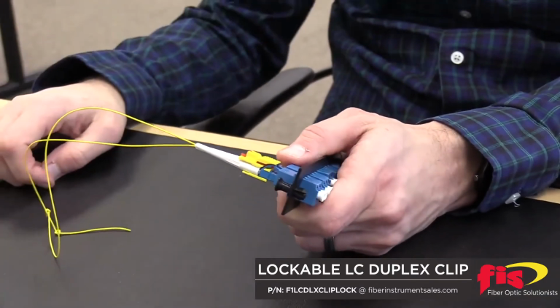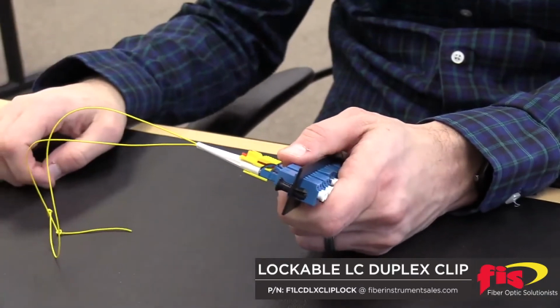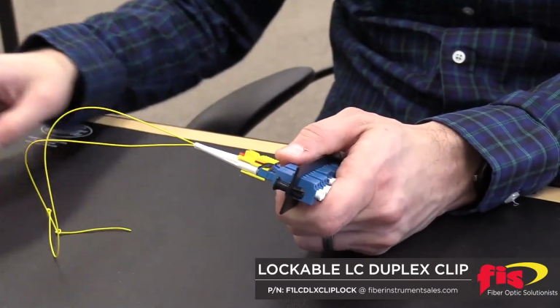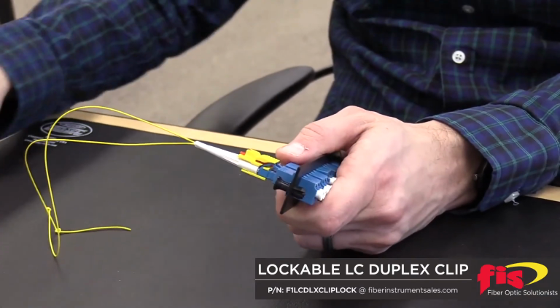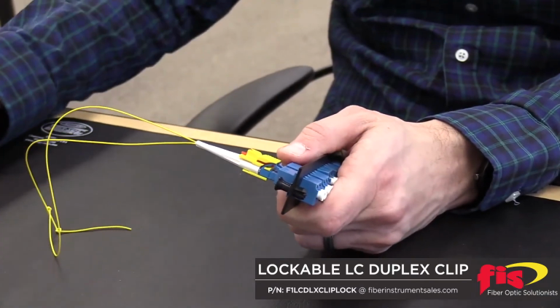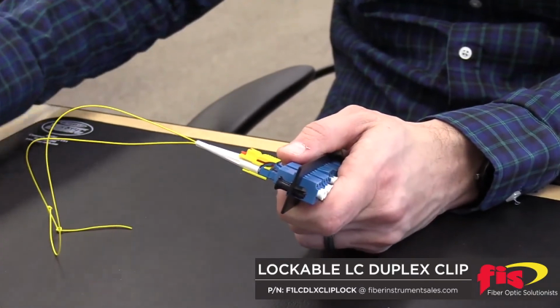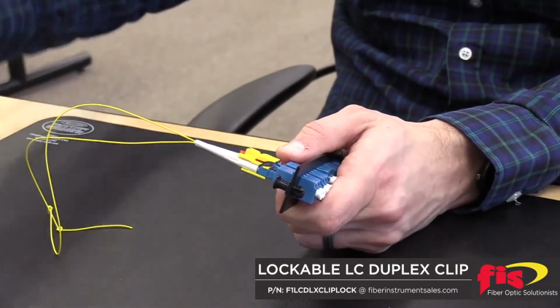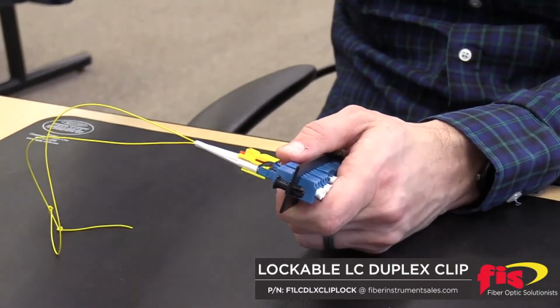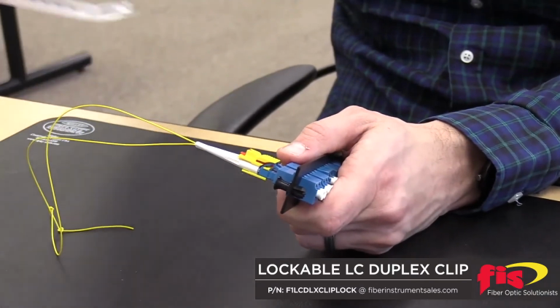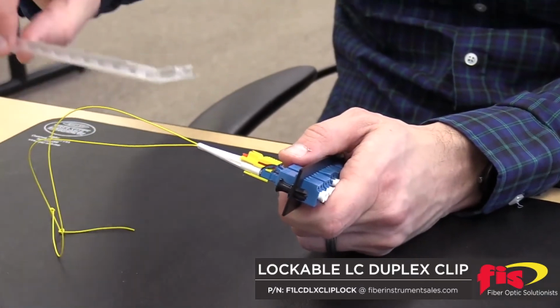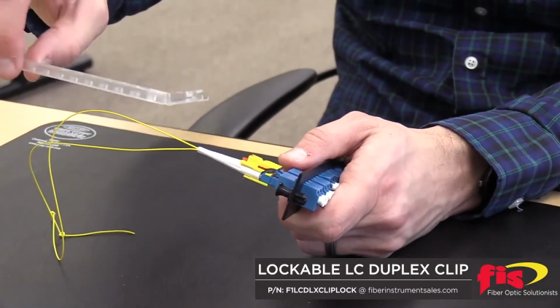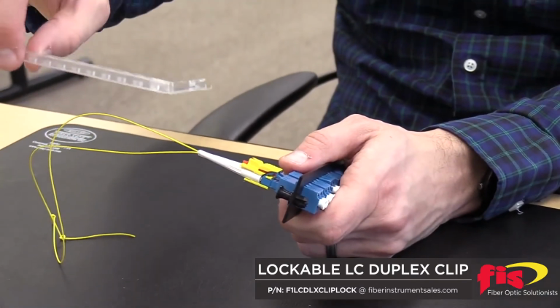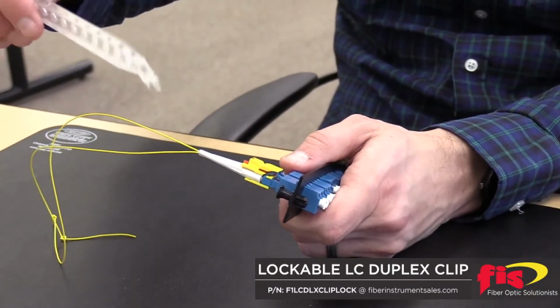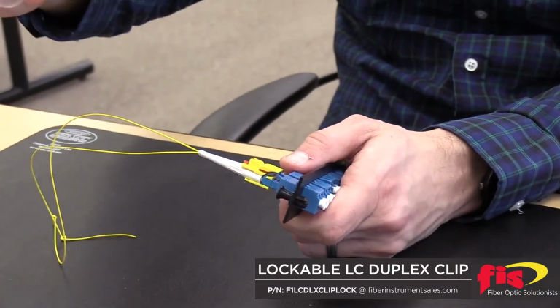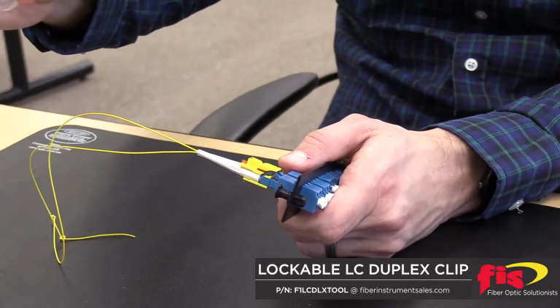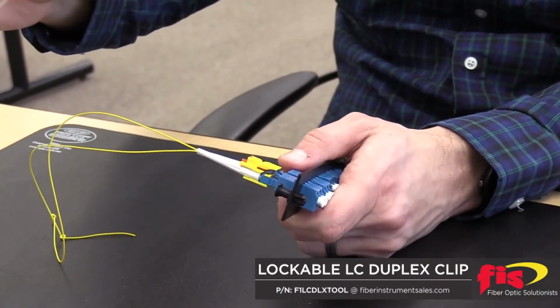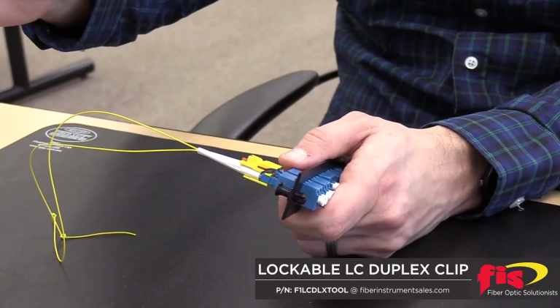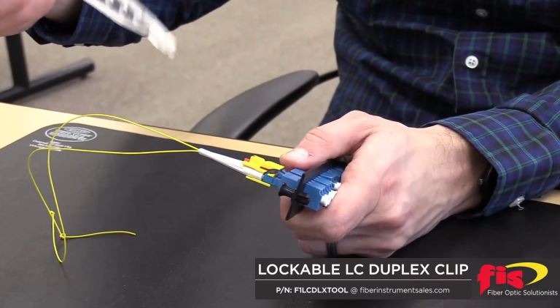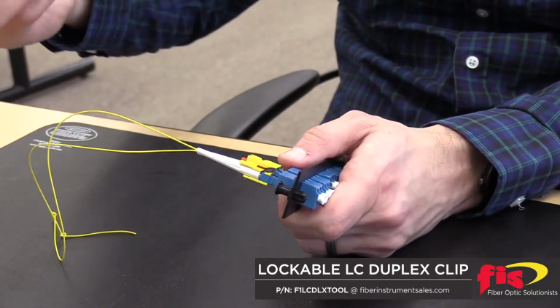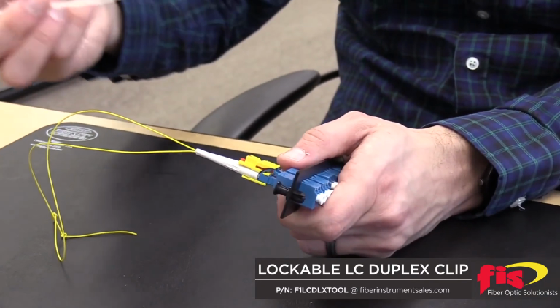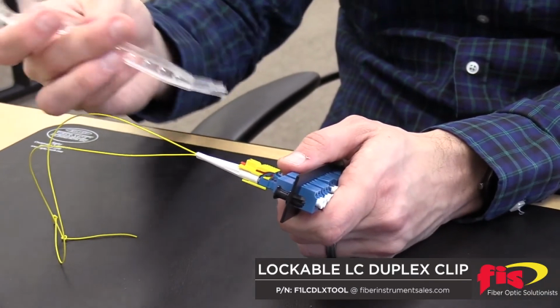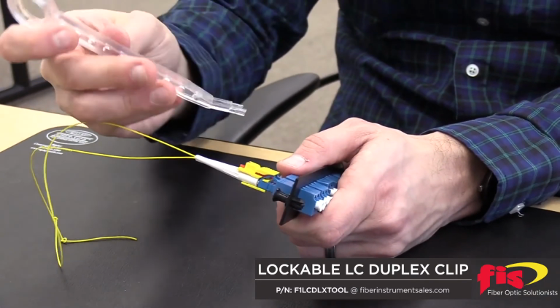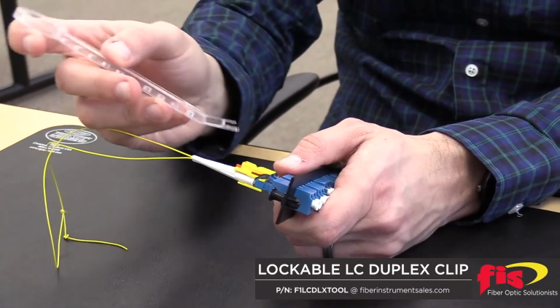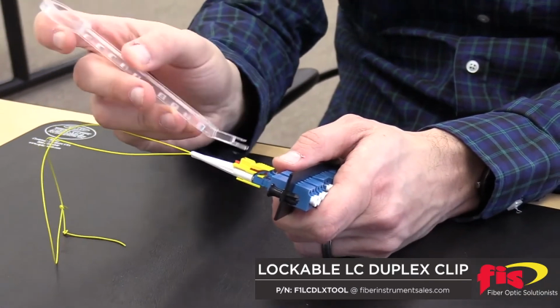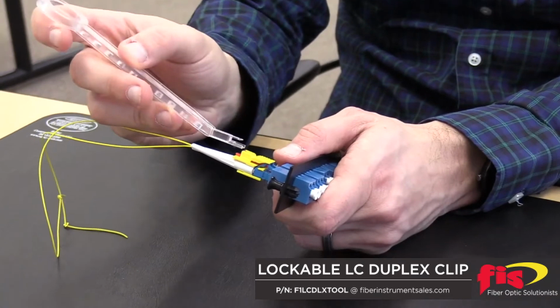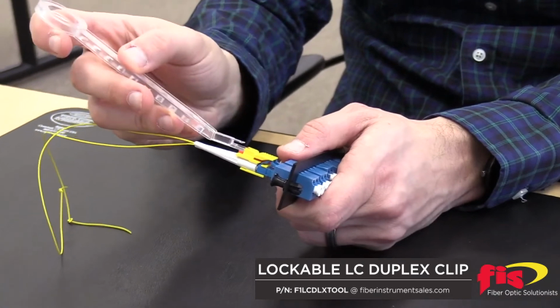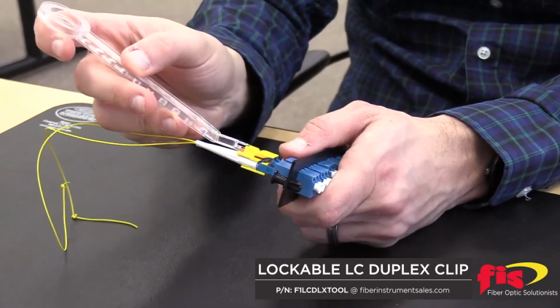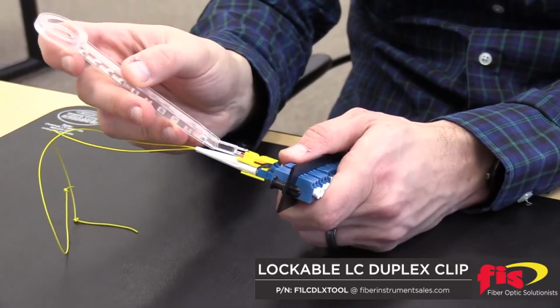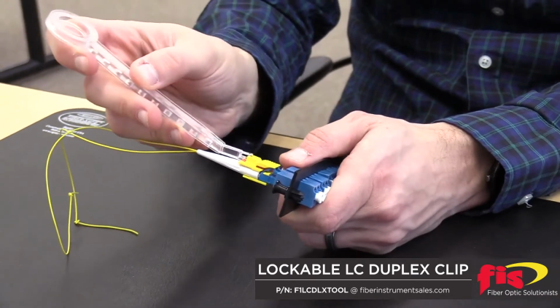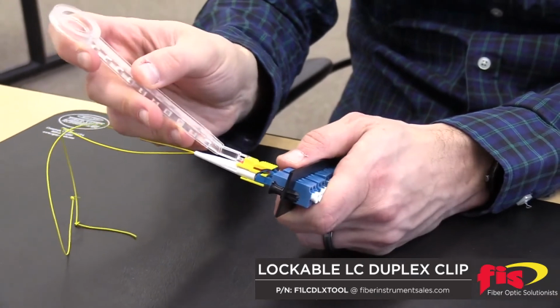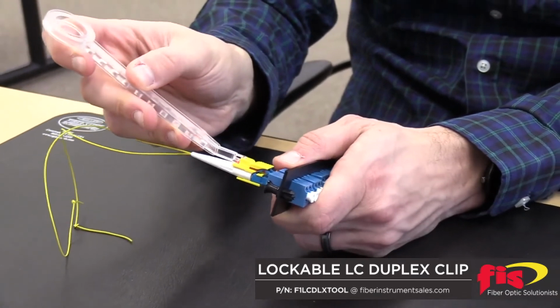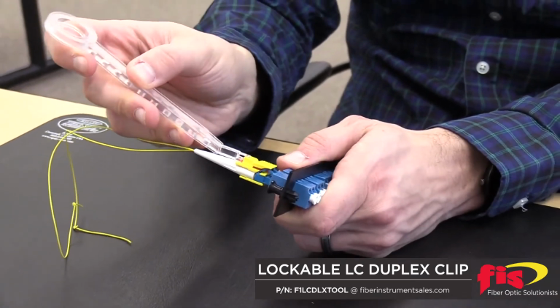To disengage the locking mechanism, take the lock removal tool and unlock the LC connector.